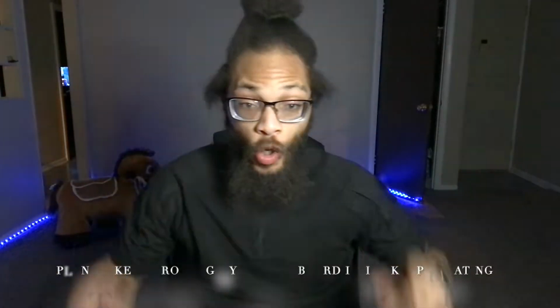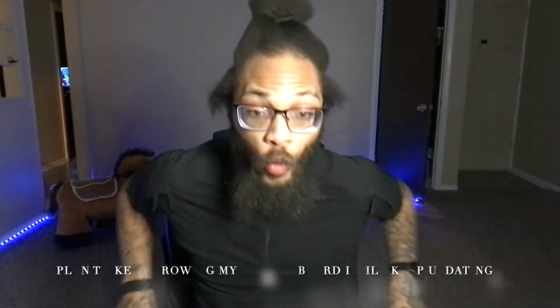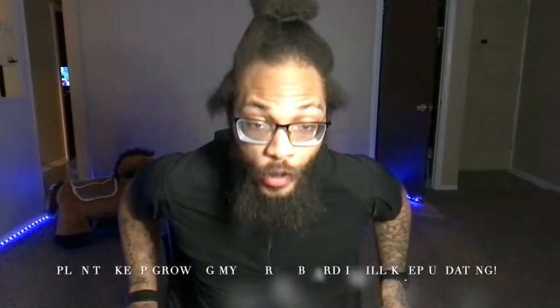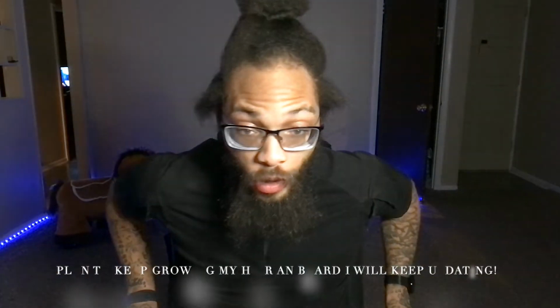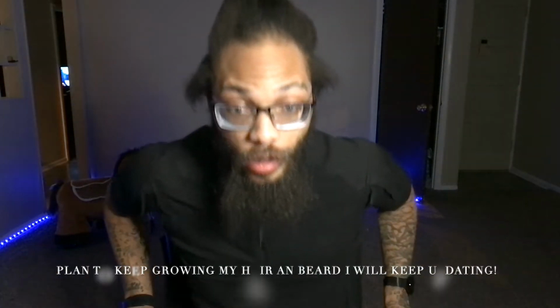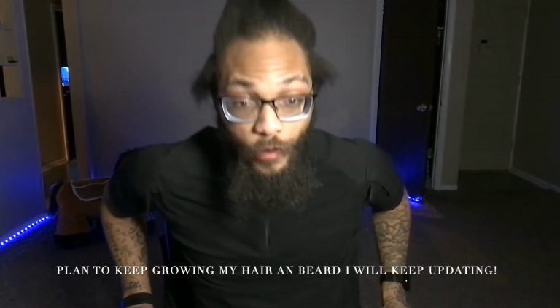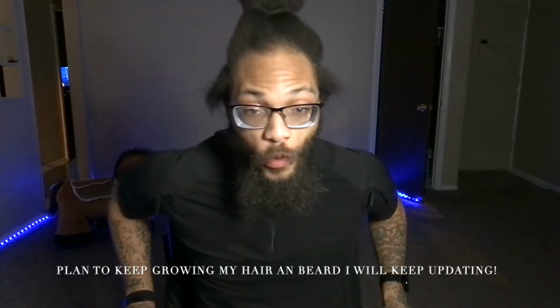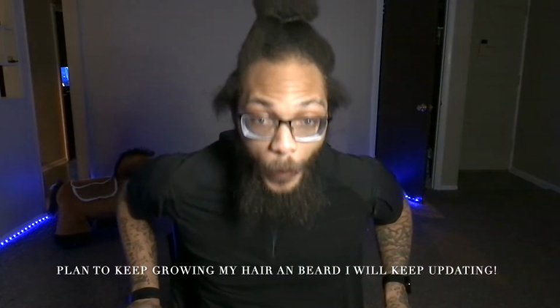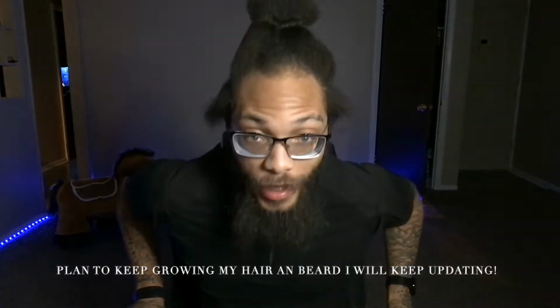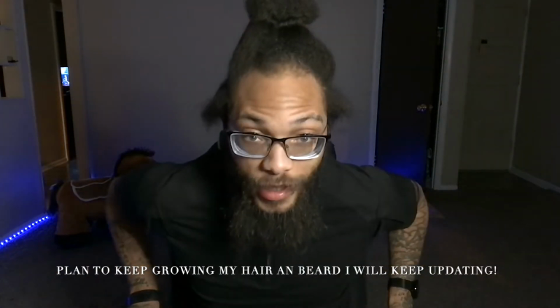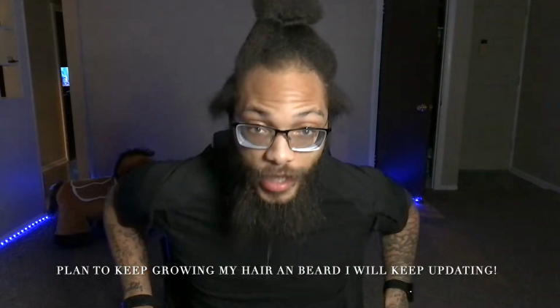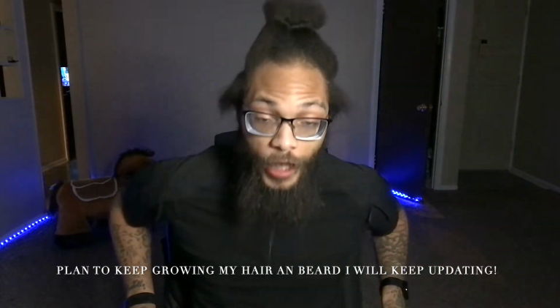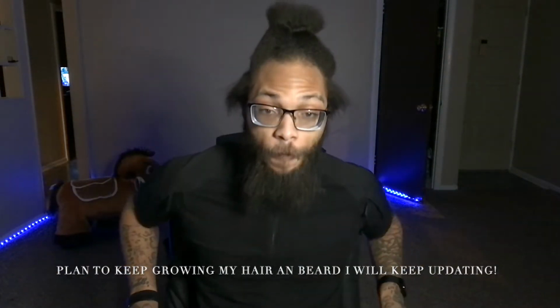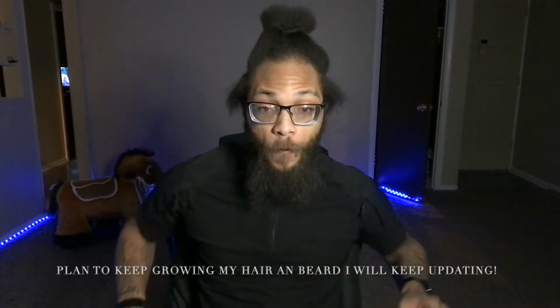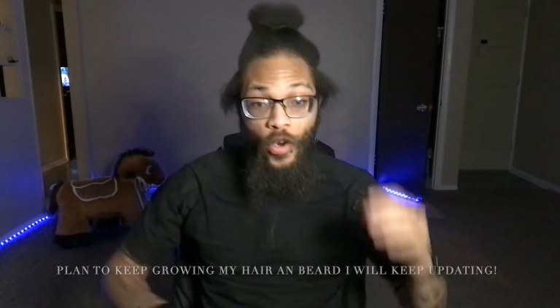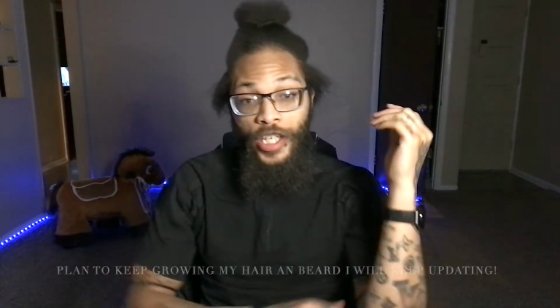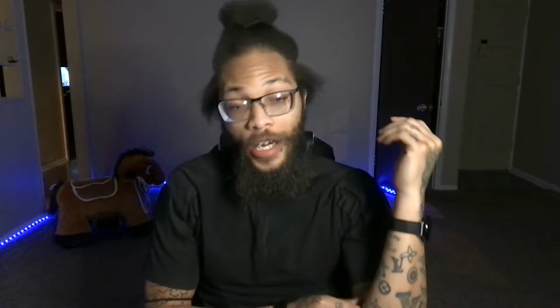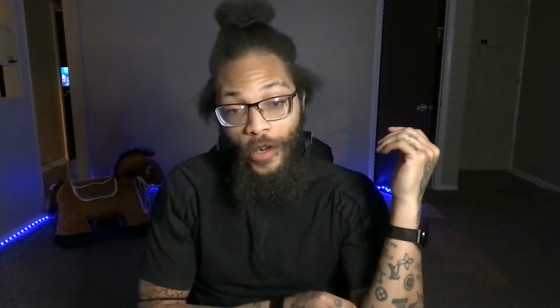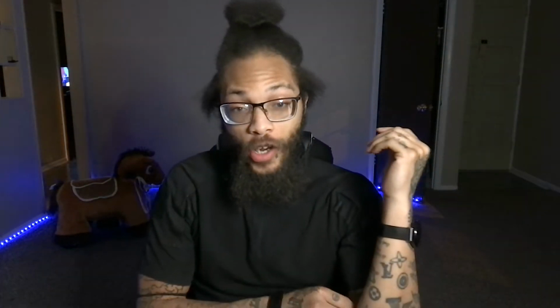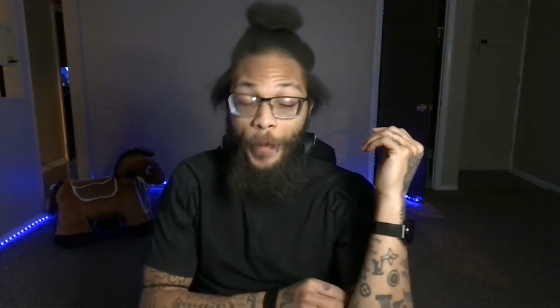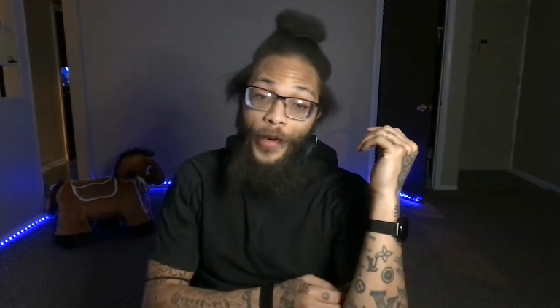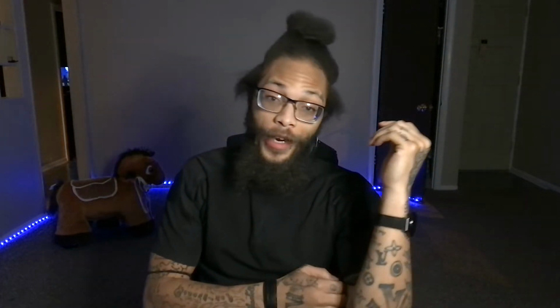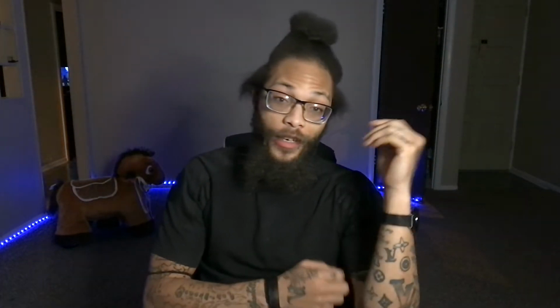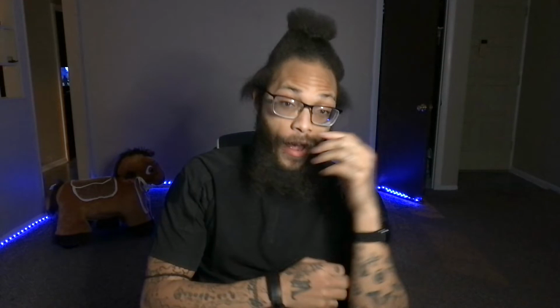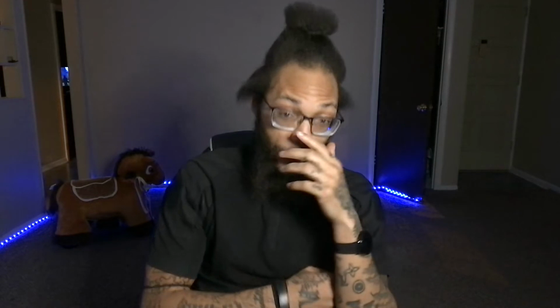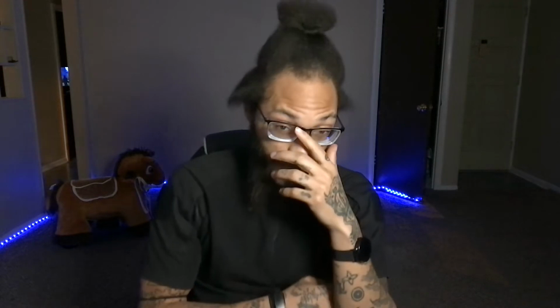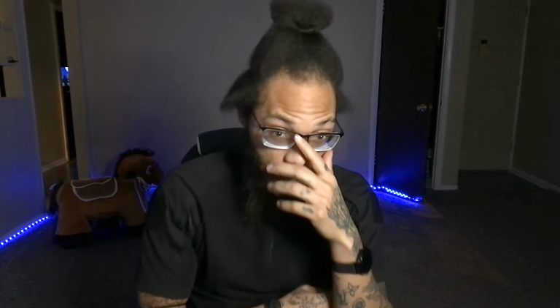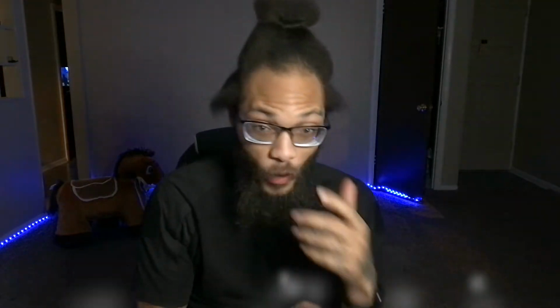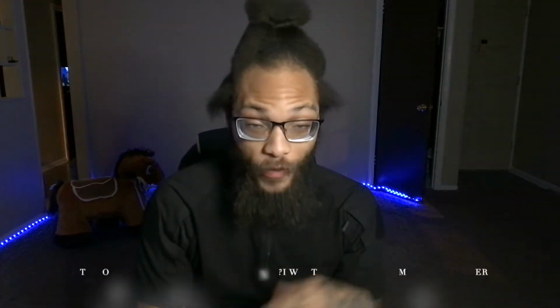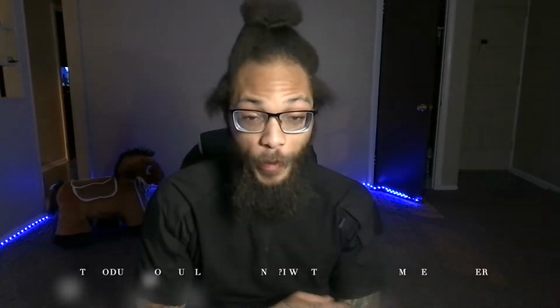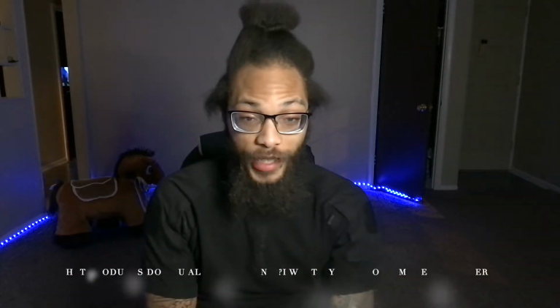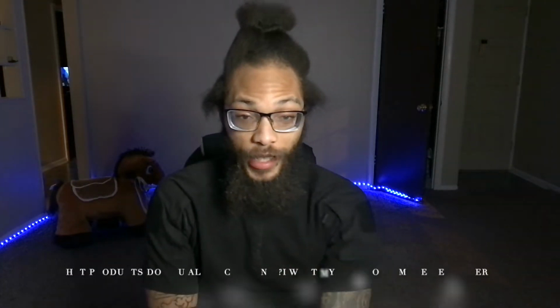What is going on everyone? Welcome back to the channel. On this channel I talk about hair. Obviously I don't have the best hair.